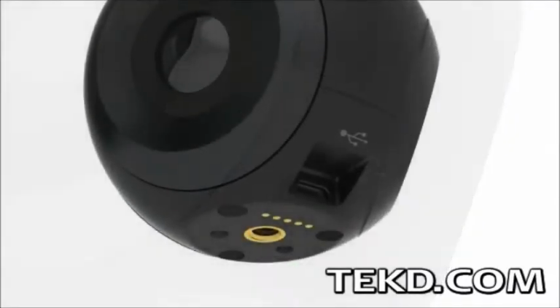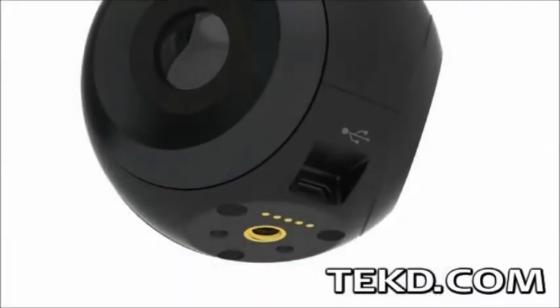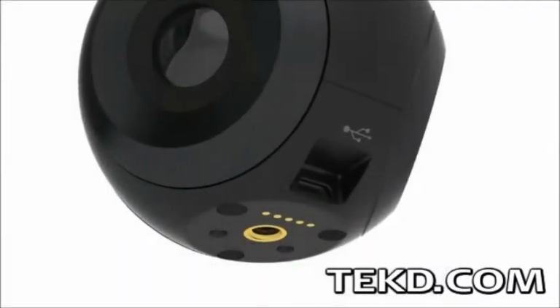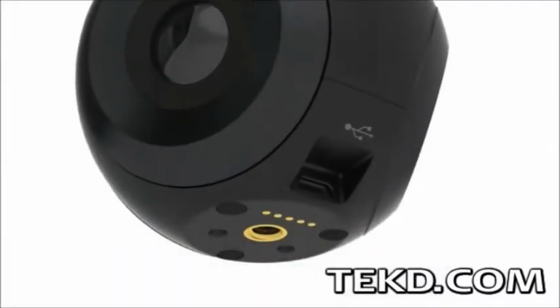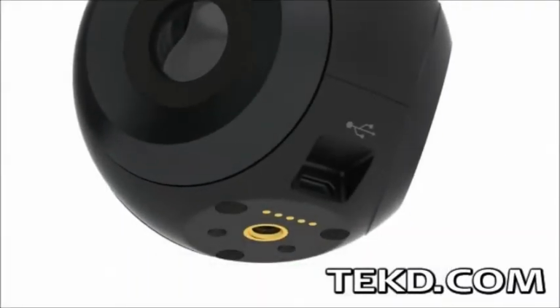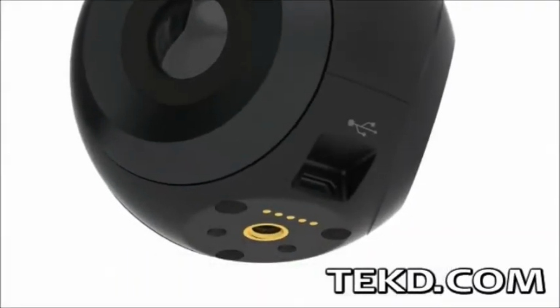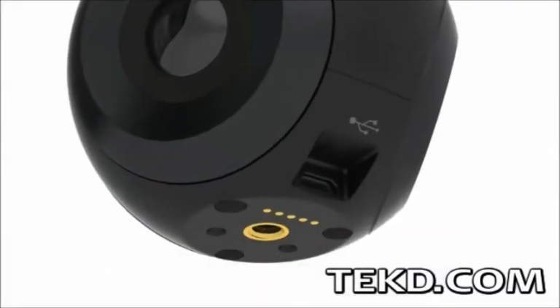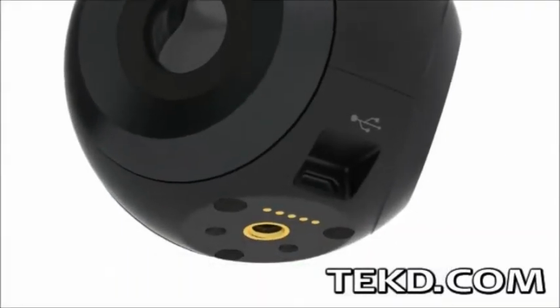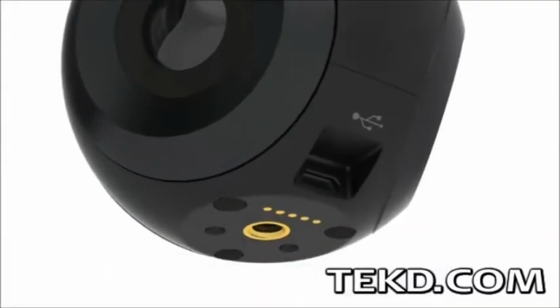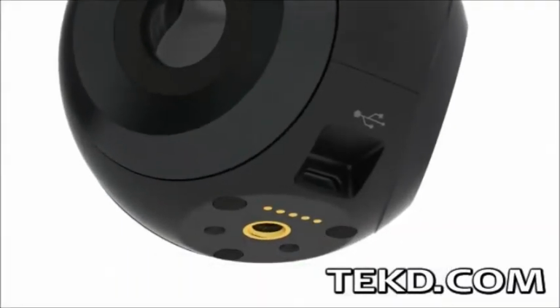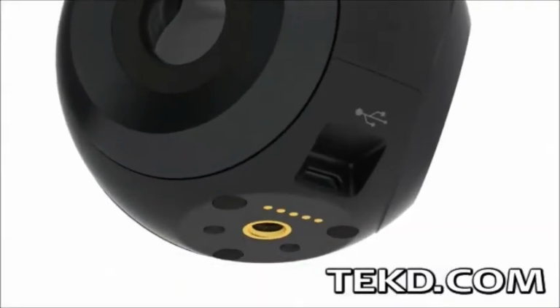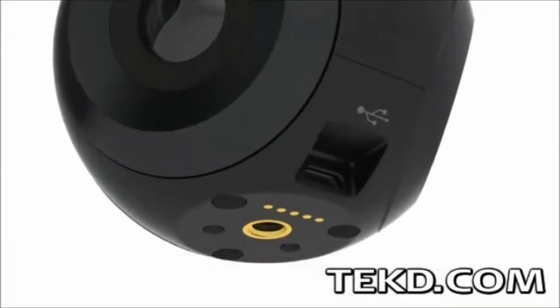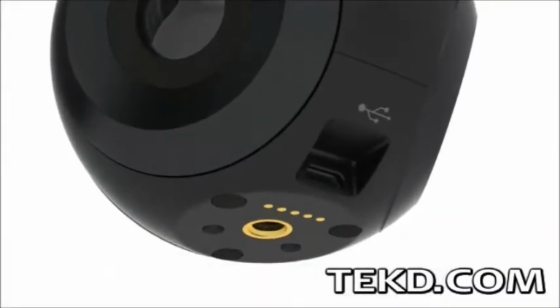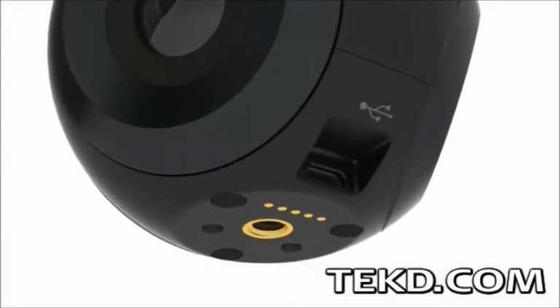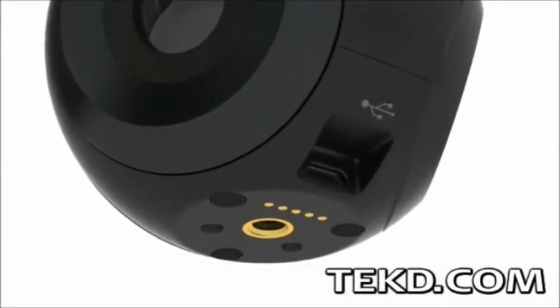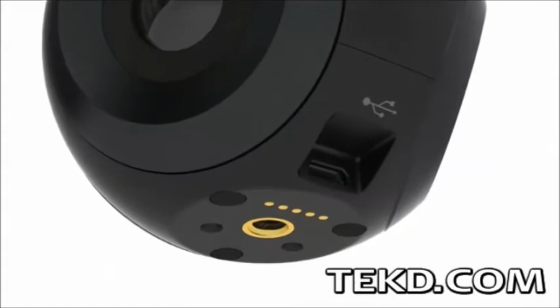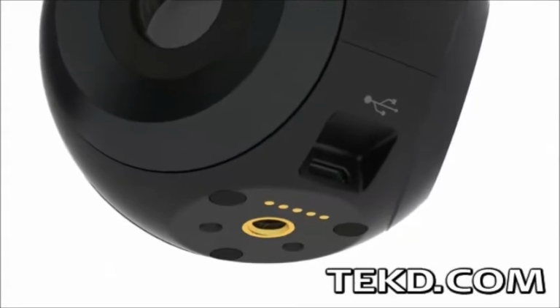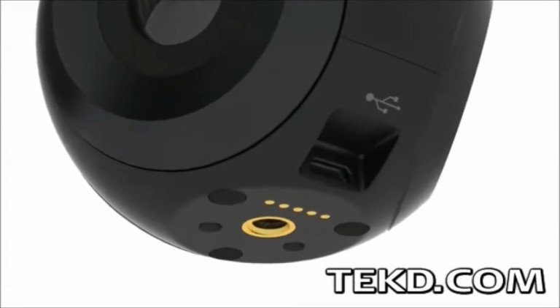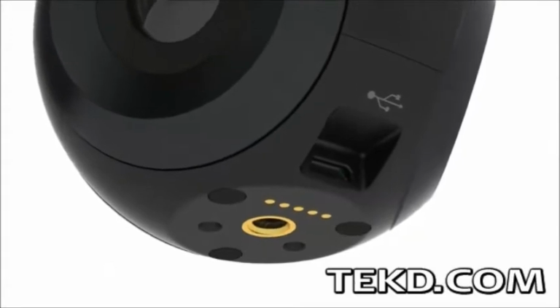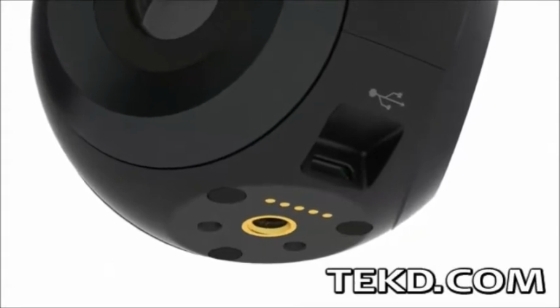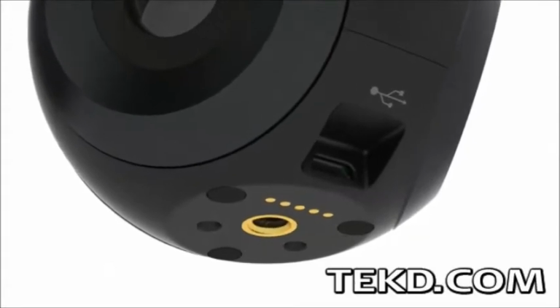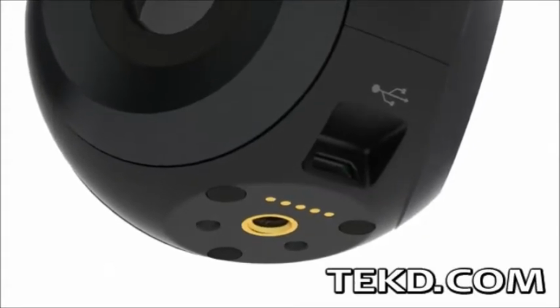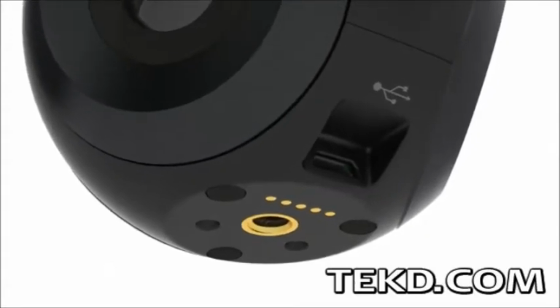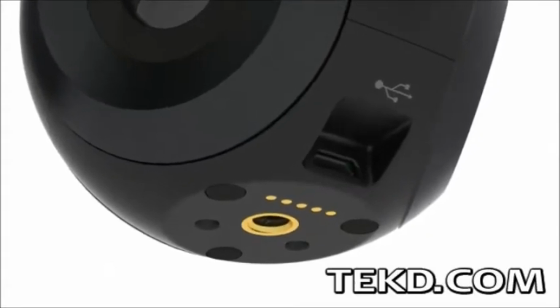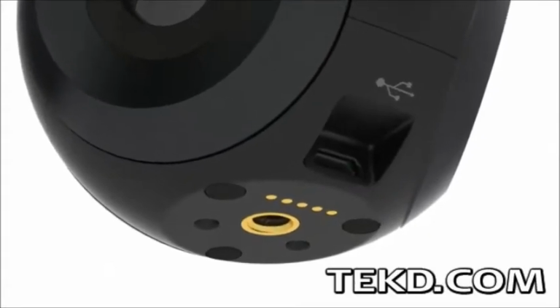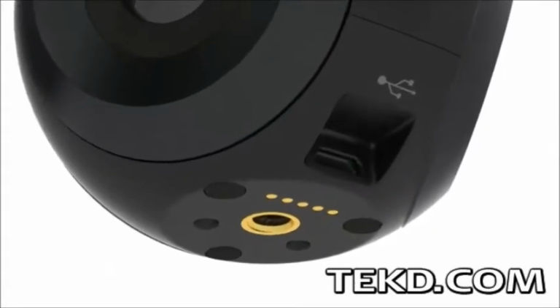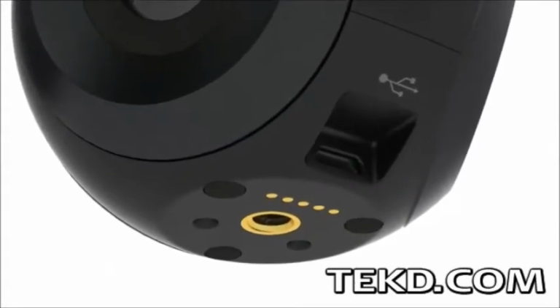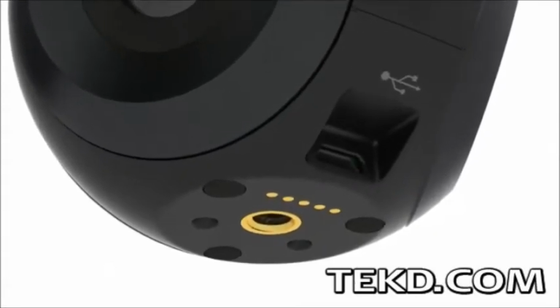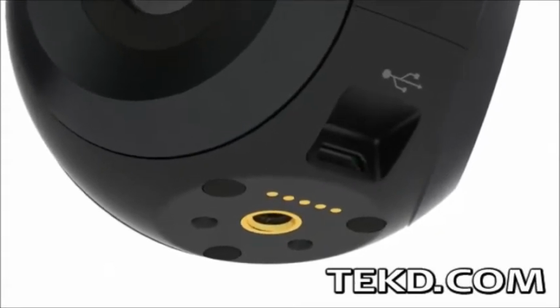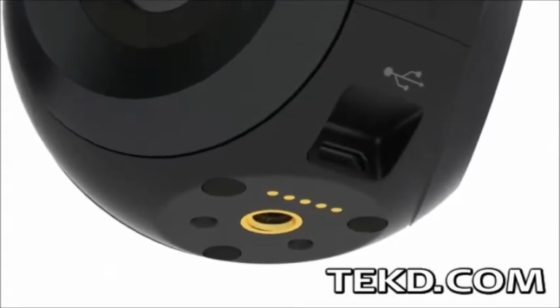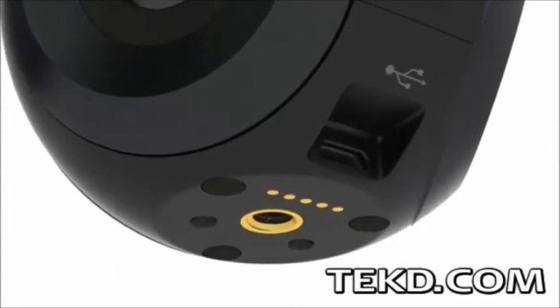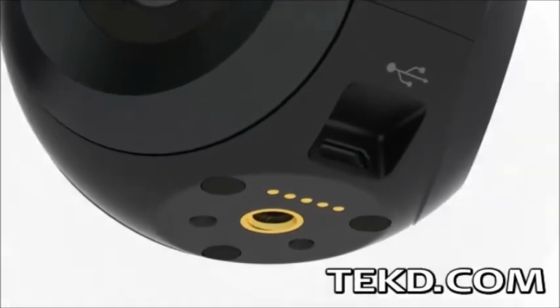BubbleCam uses a standard tripod mount, and with the onboard 3-axis accelerometer, shooters get a steady capture wherever BubbleCam is mounted.